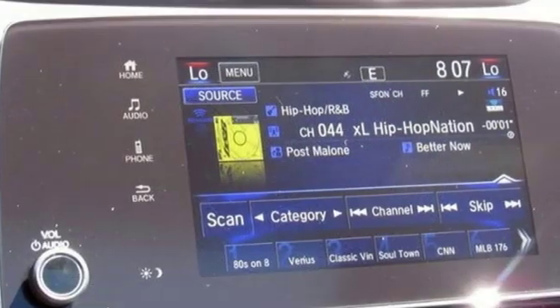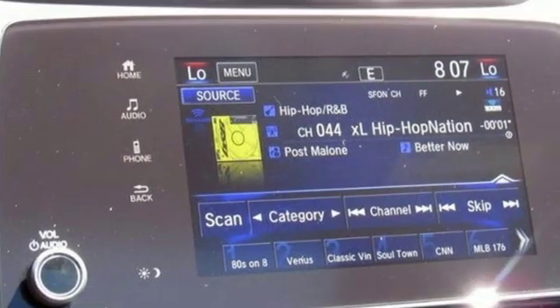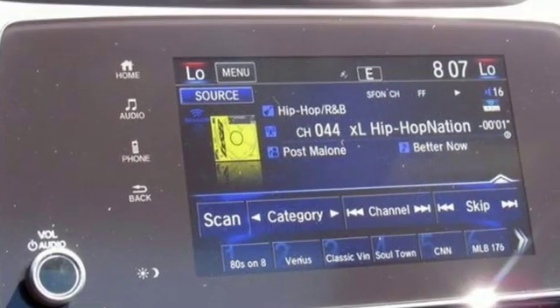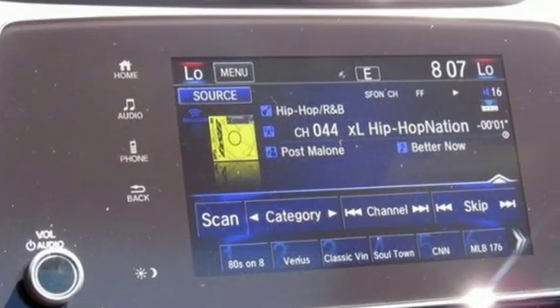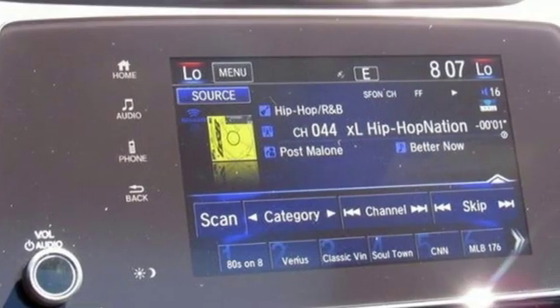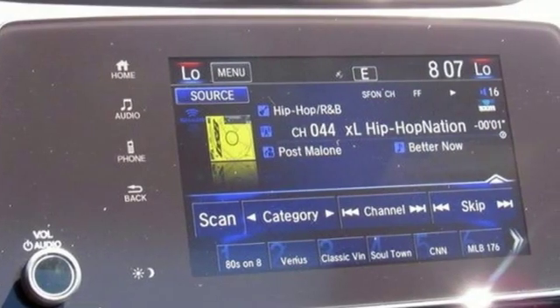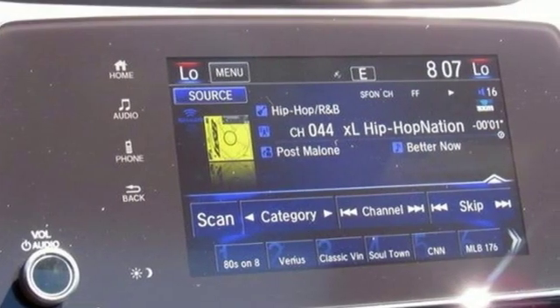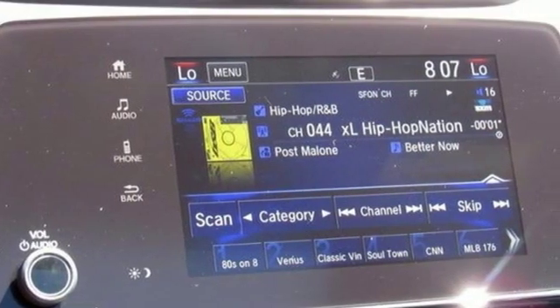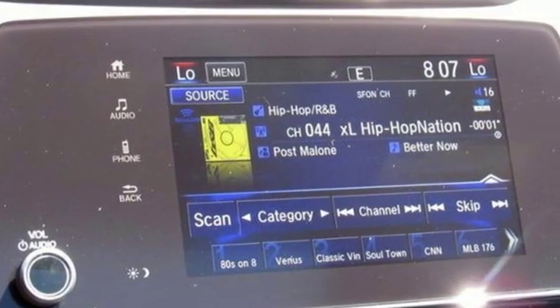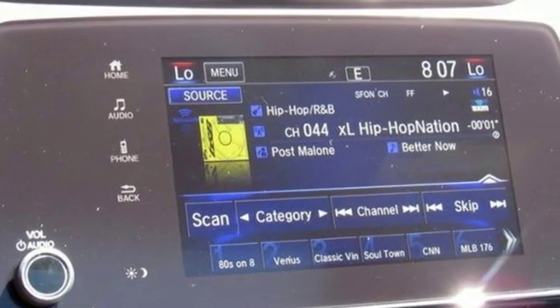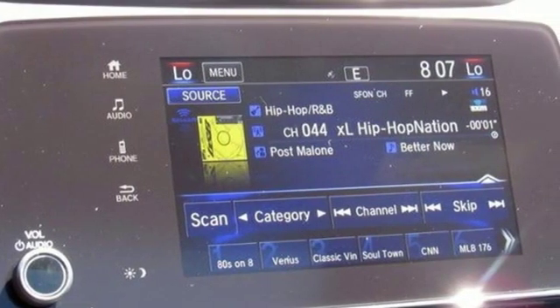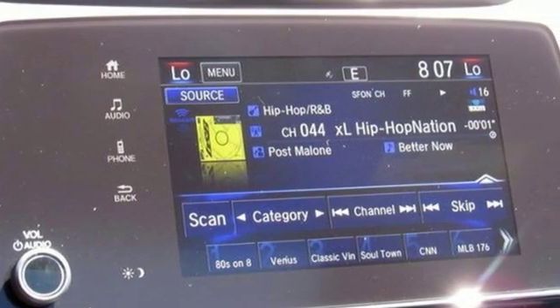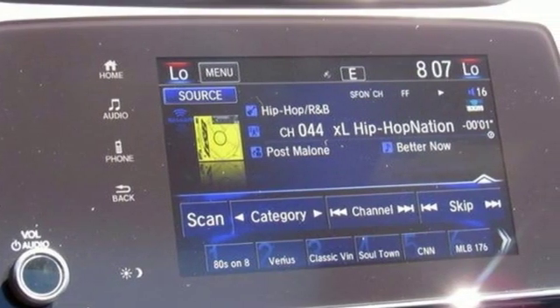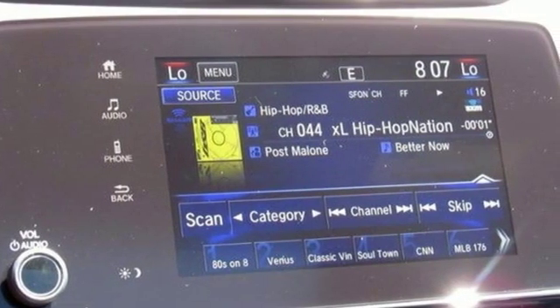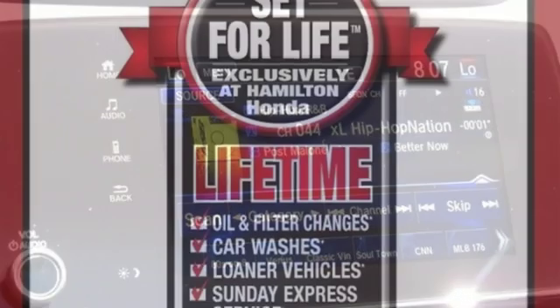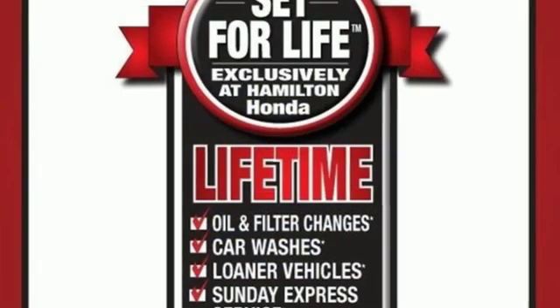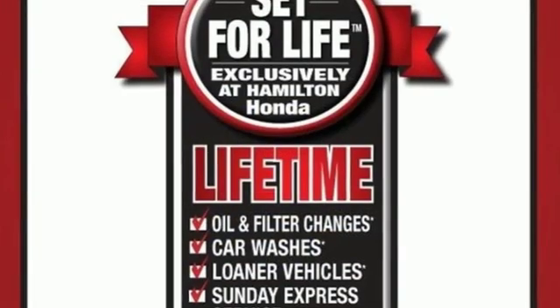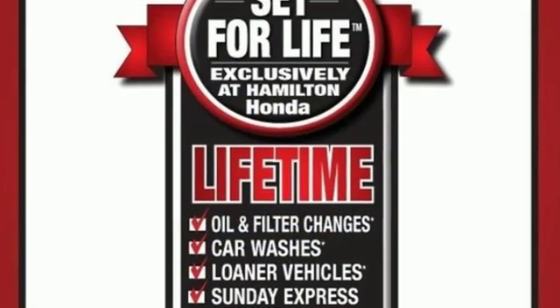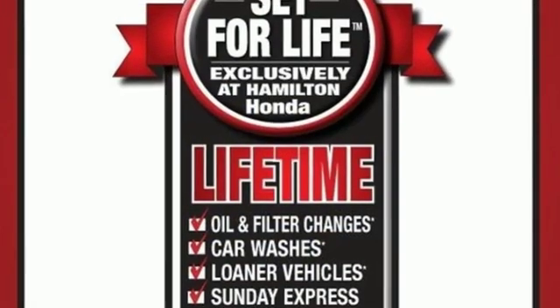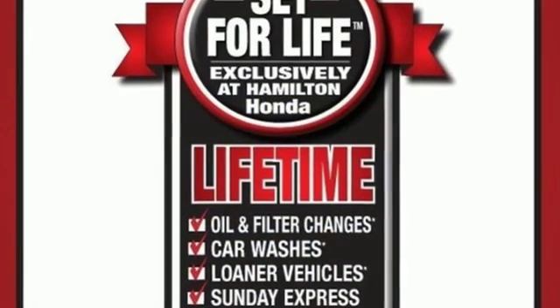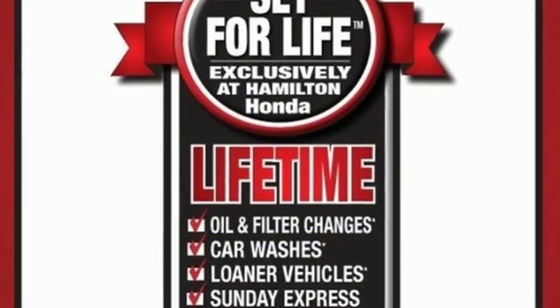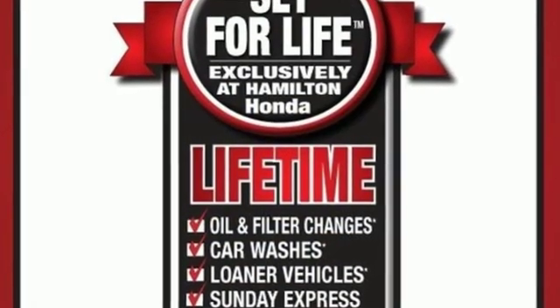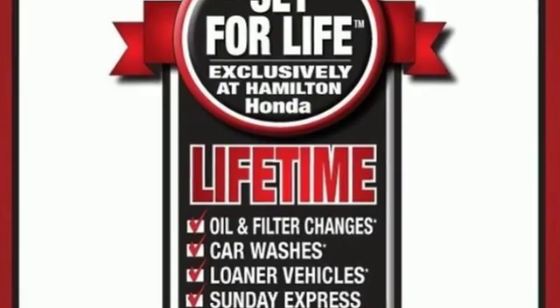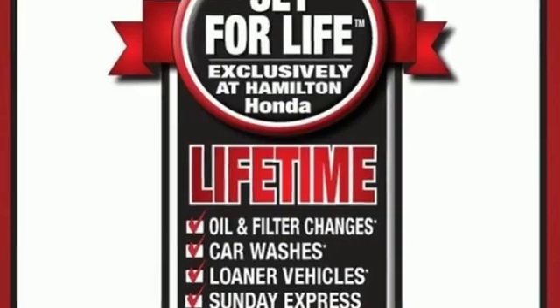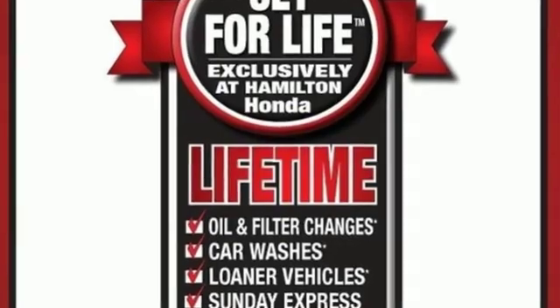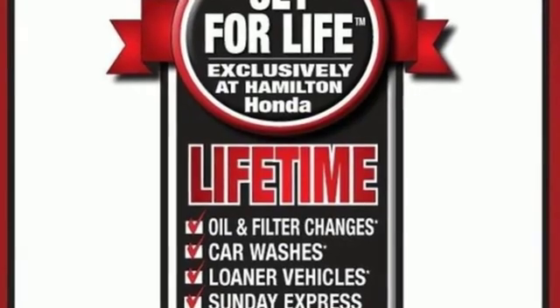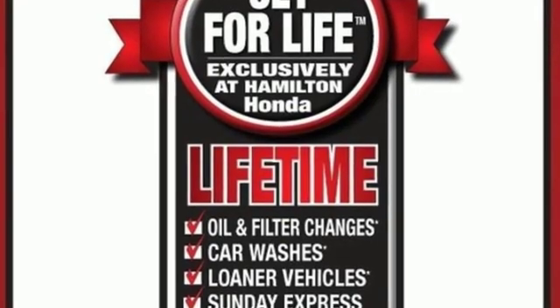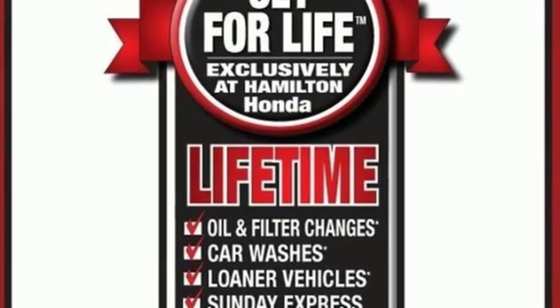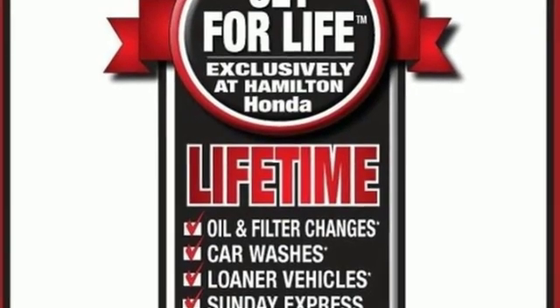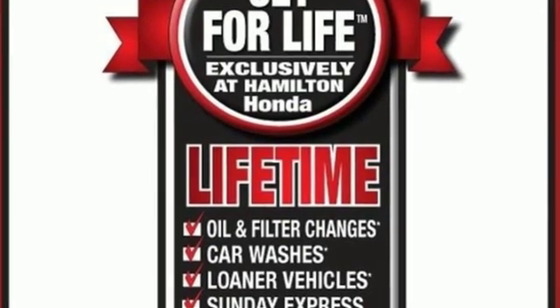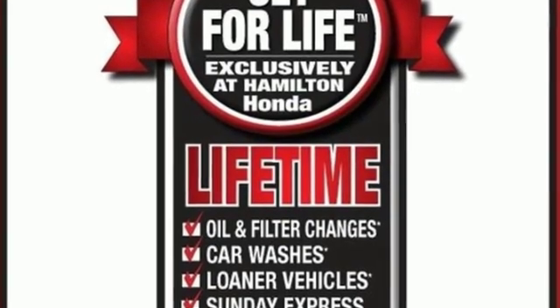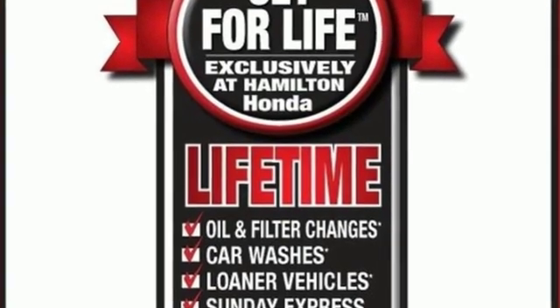Honda has a world-renowned reputation for reliability. There's even more to see in person — take it for a test drive today.